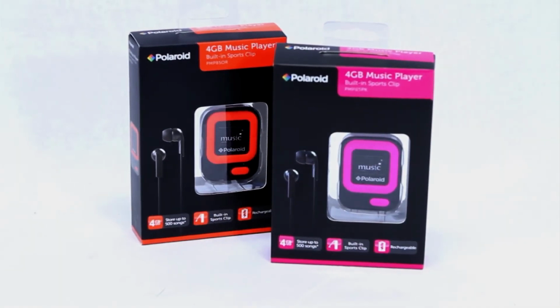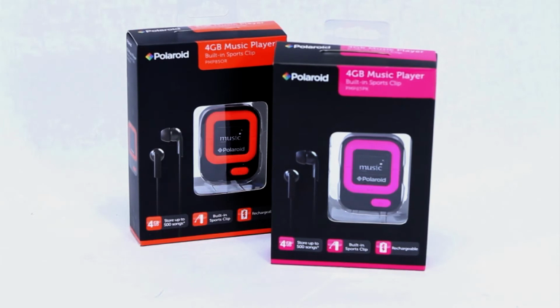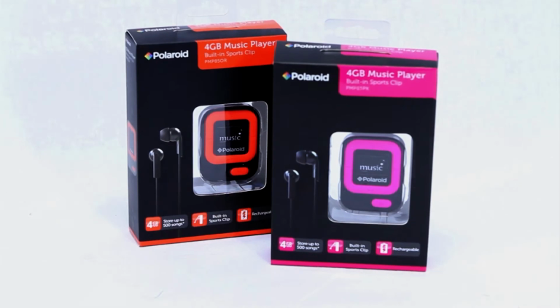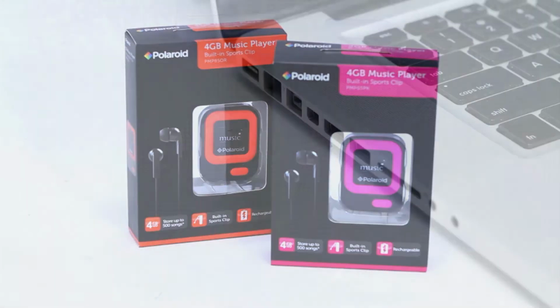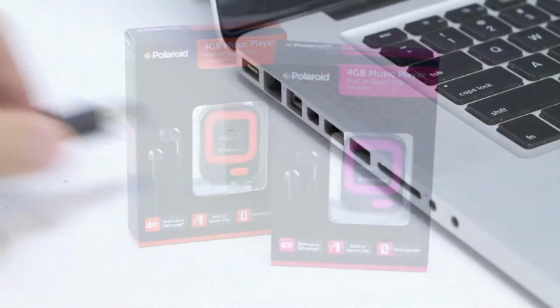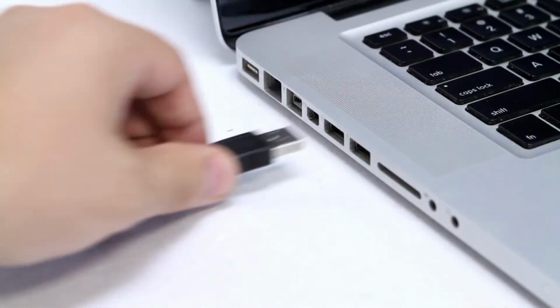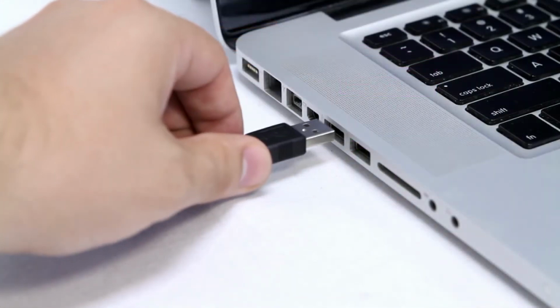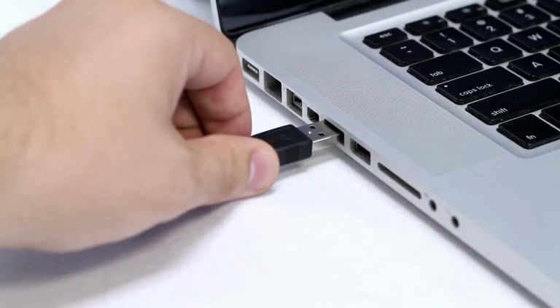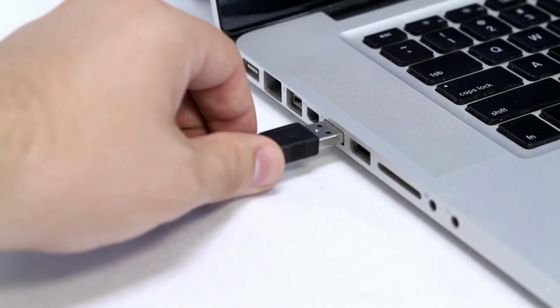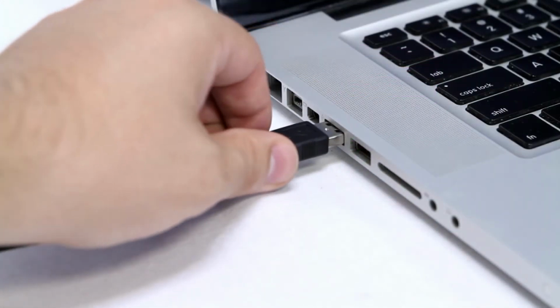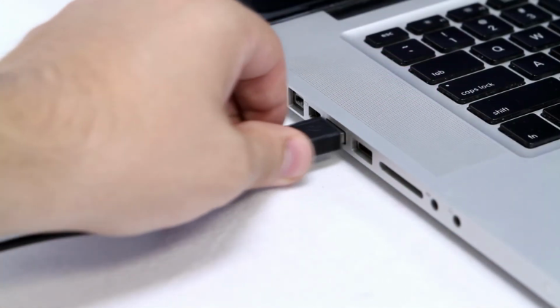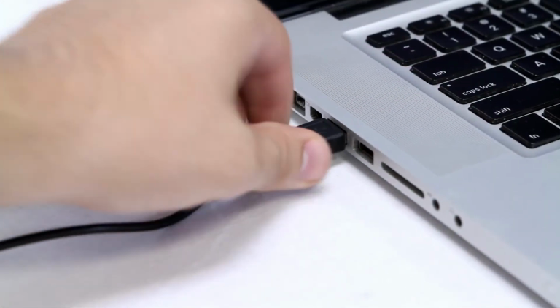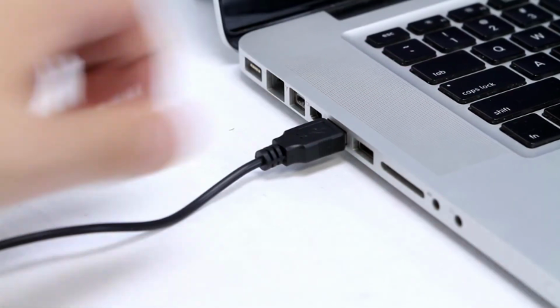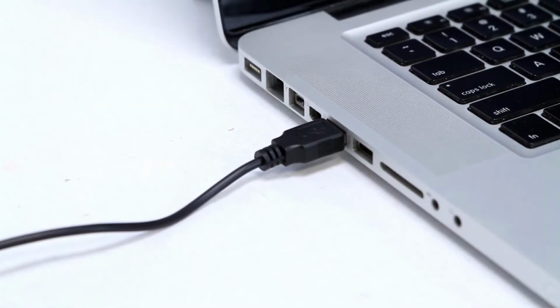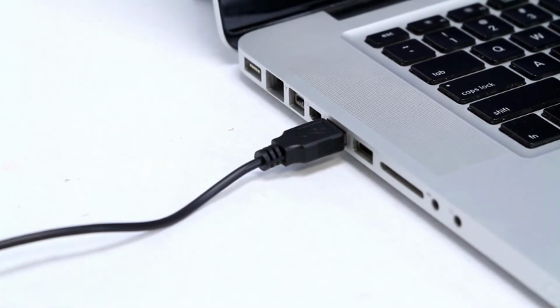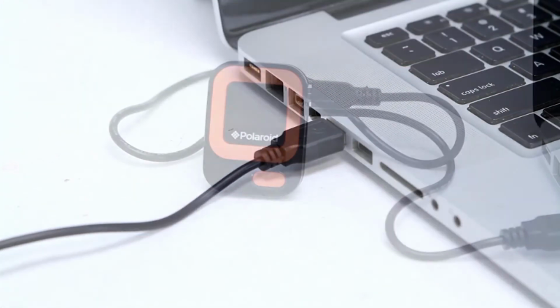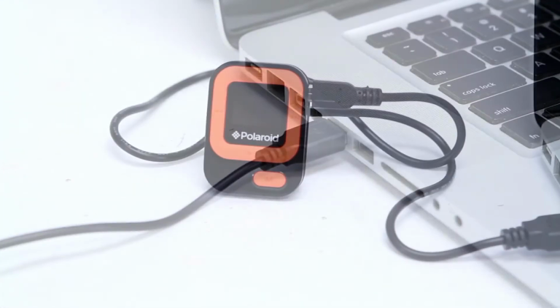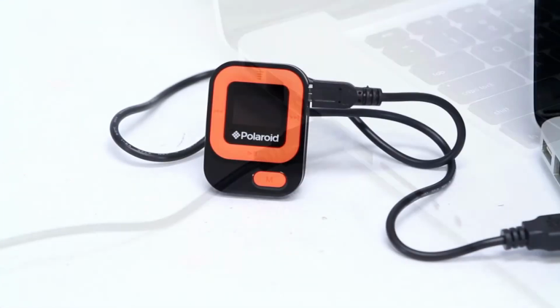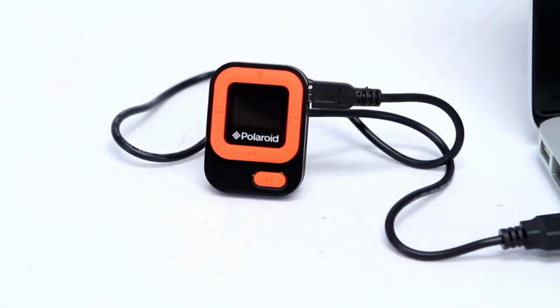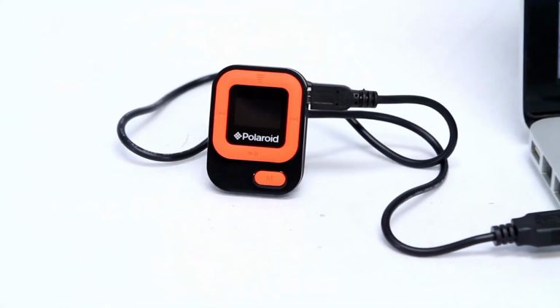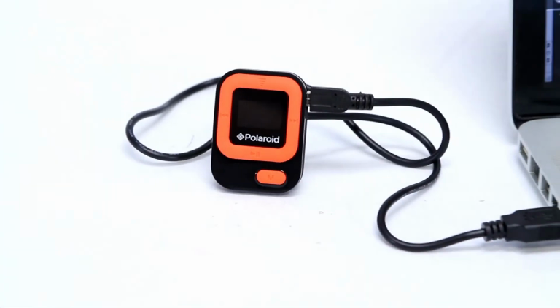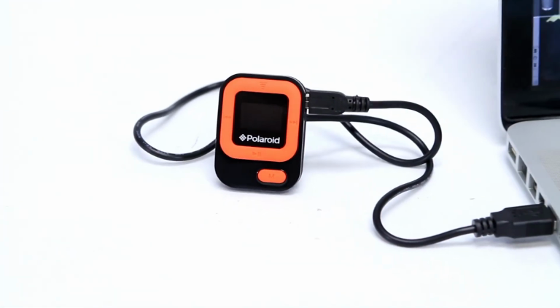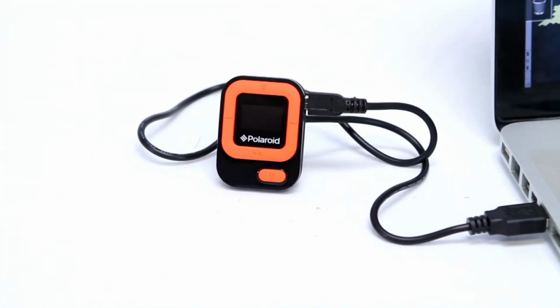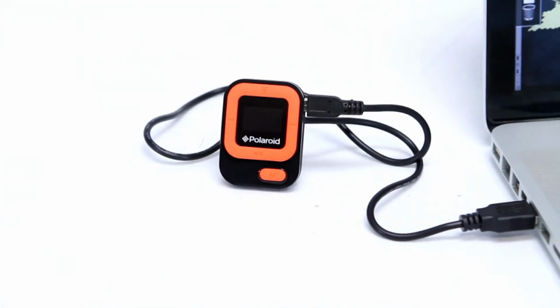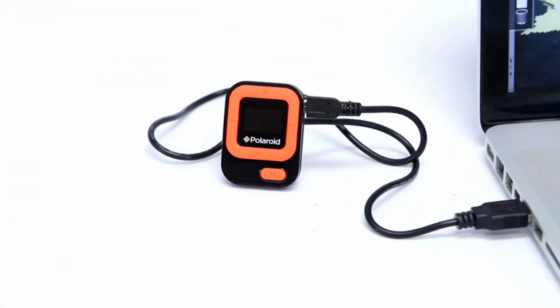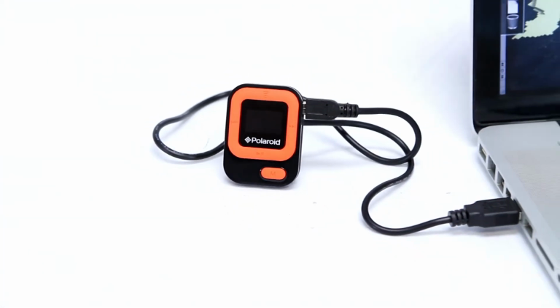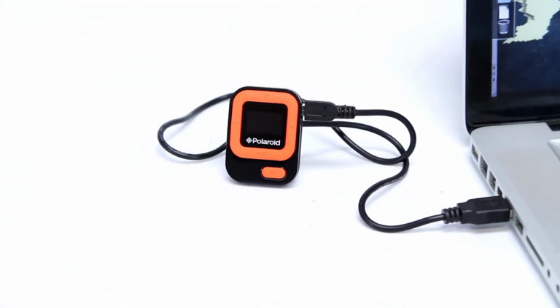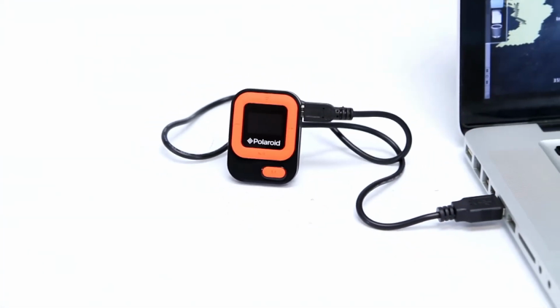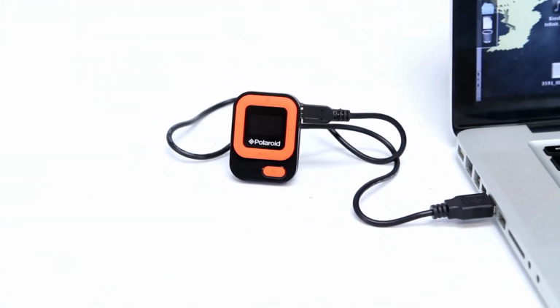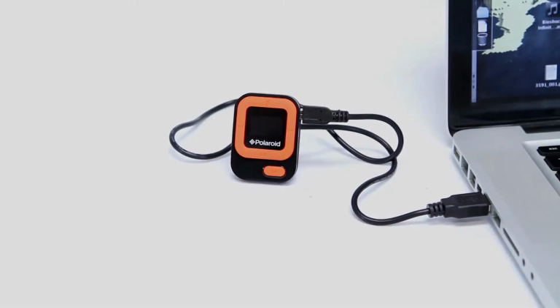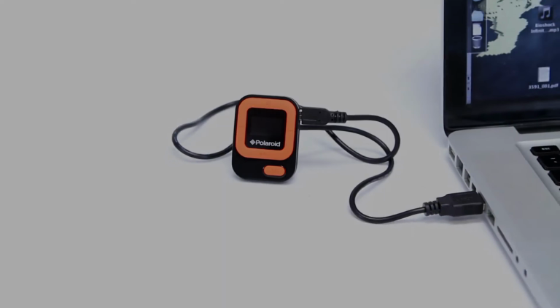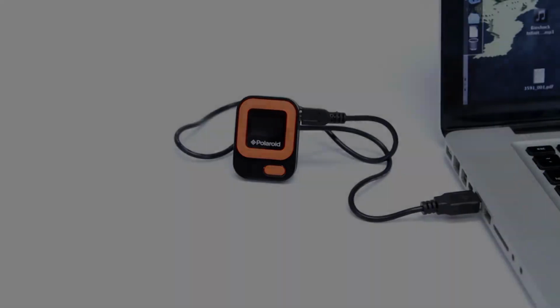With simple drag-and-drop technology, putting music on your MP3 player has never been more simple and user-friendly.